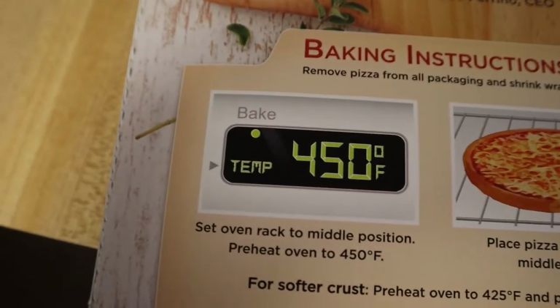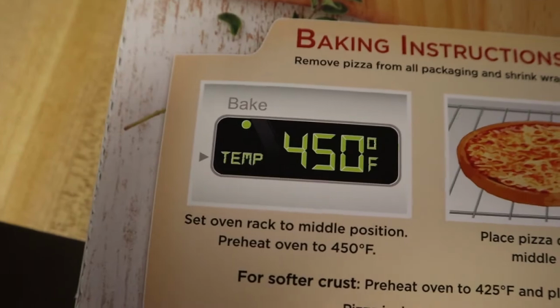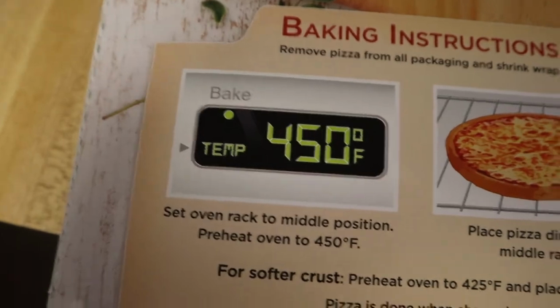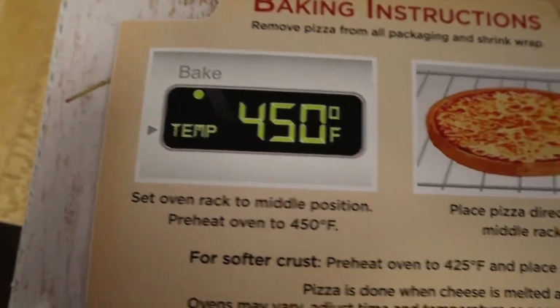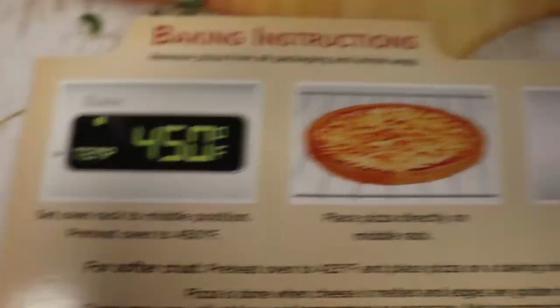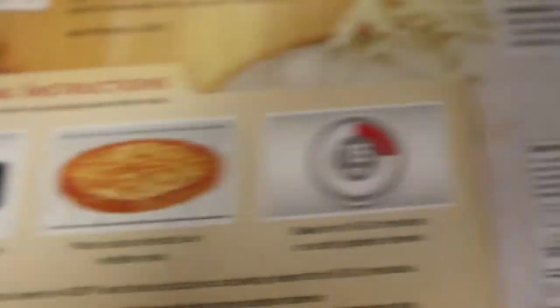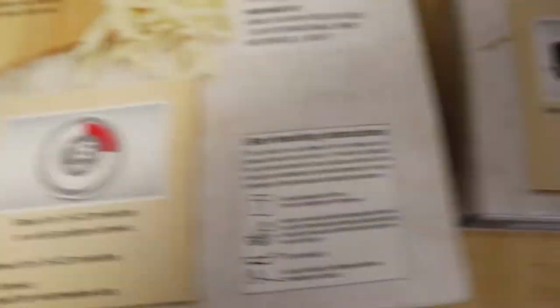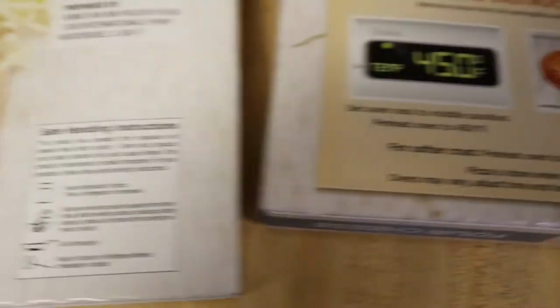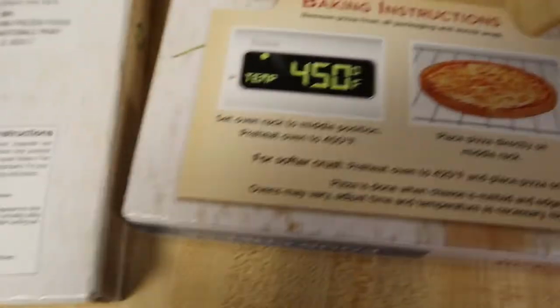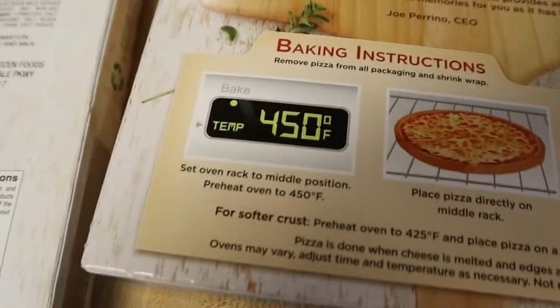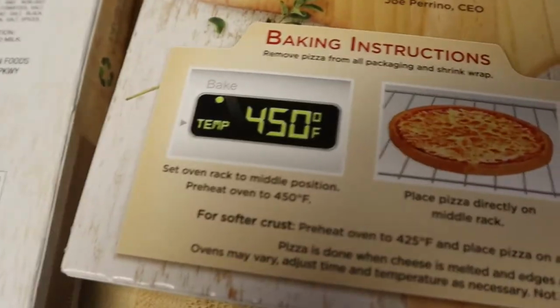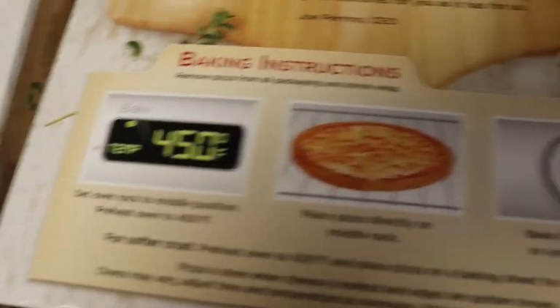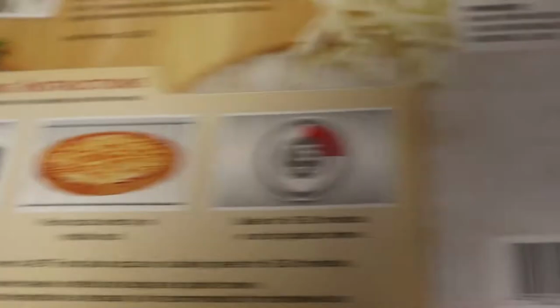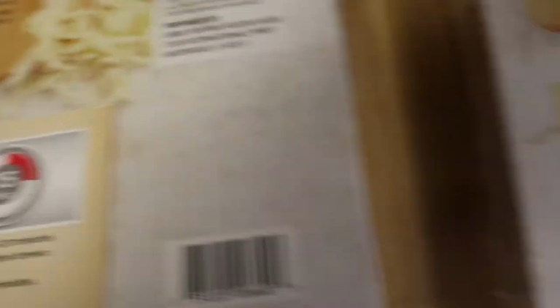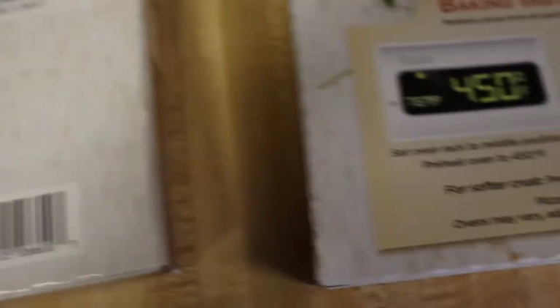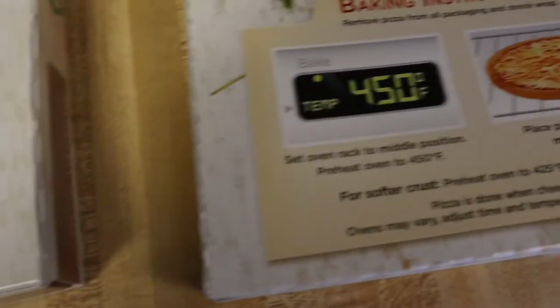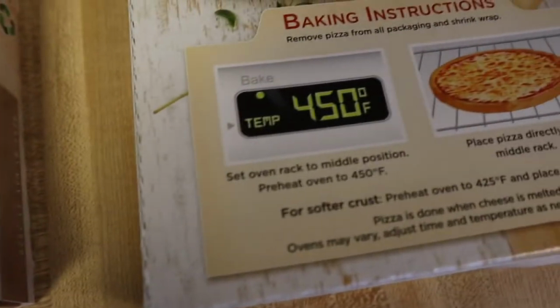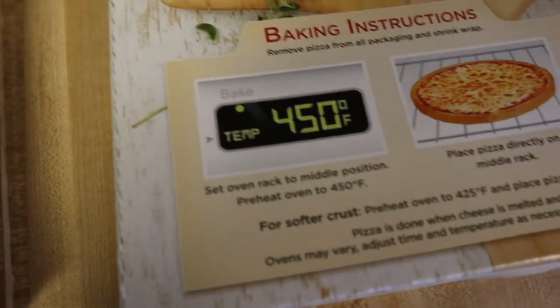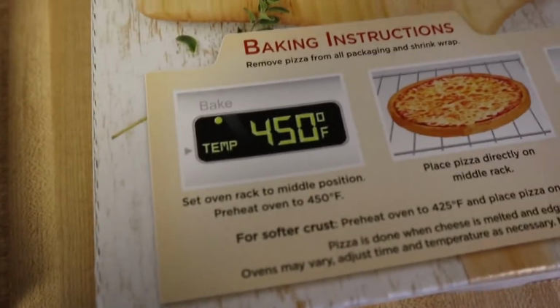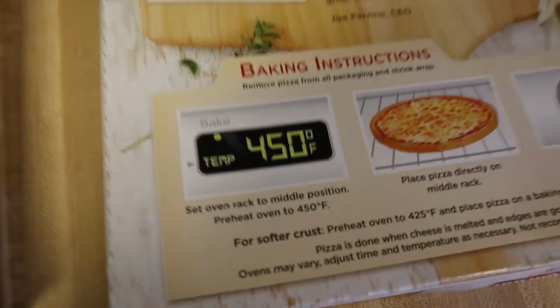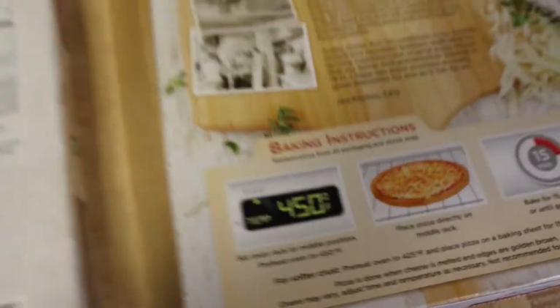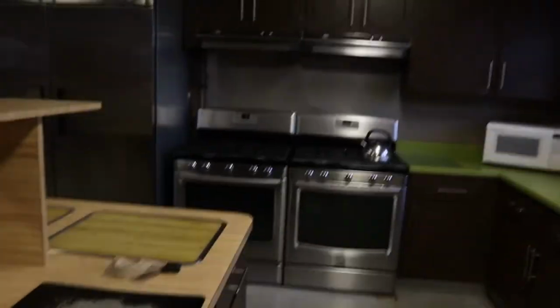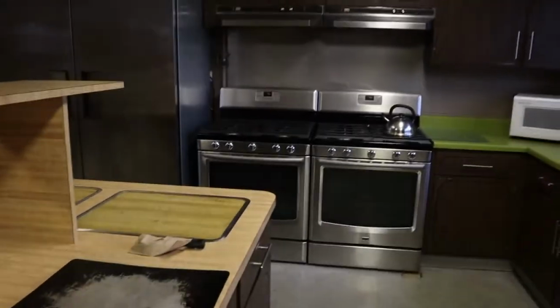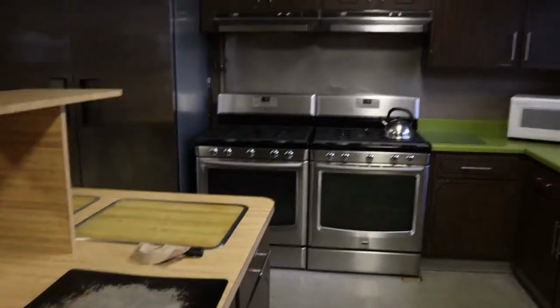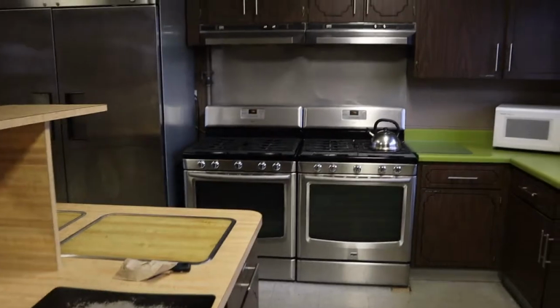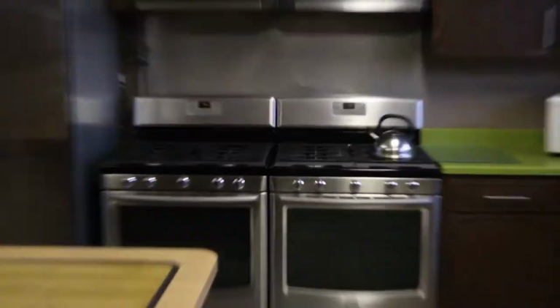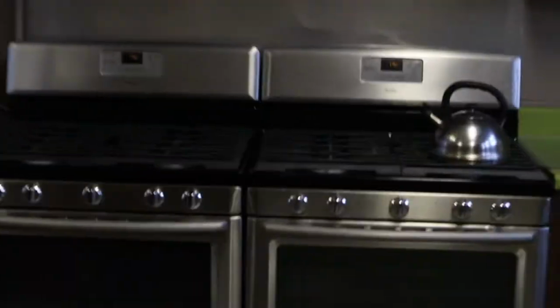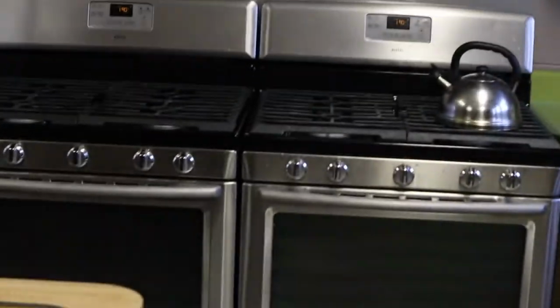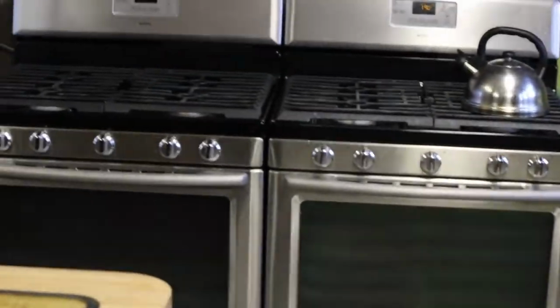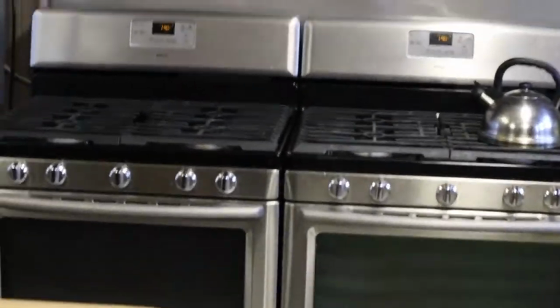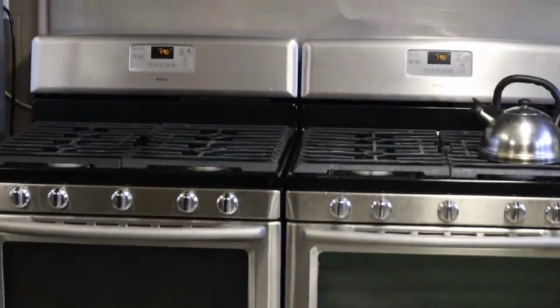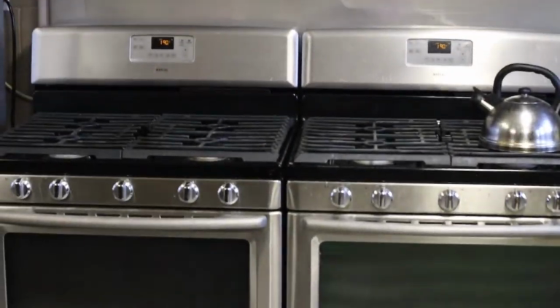Luckily they all have the same temperature, so we can put them all in at the same time.